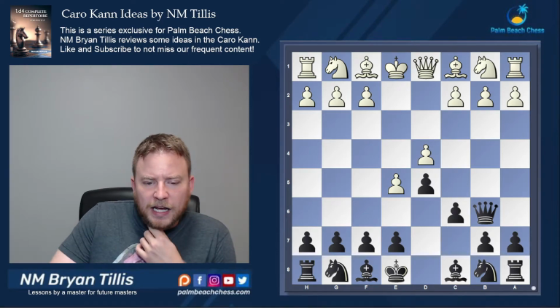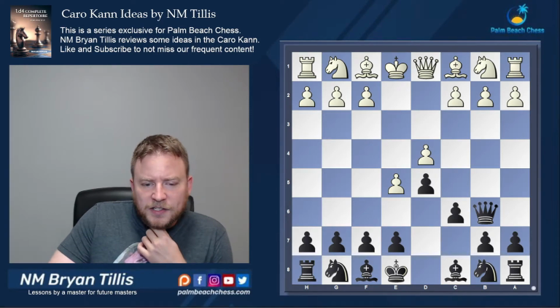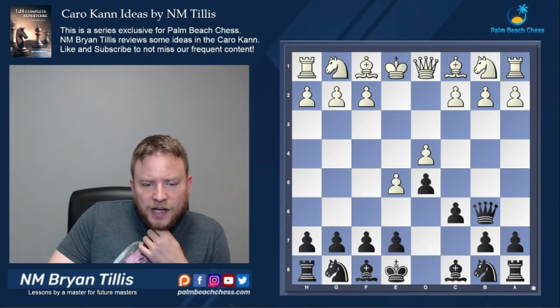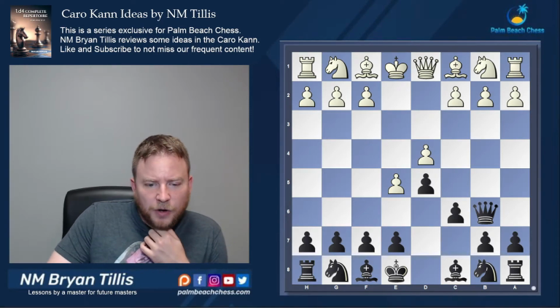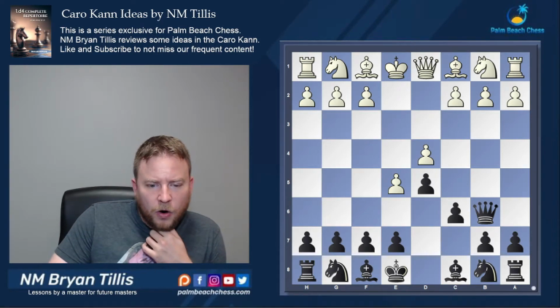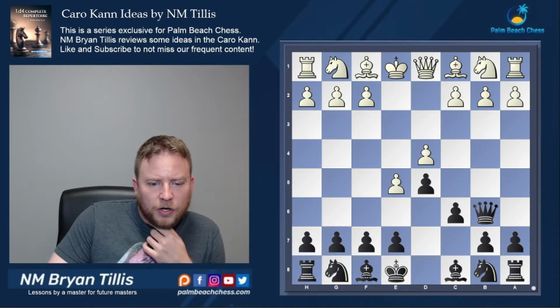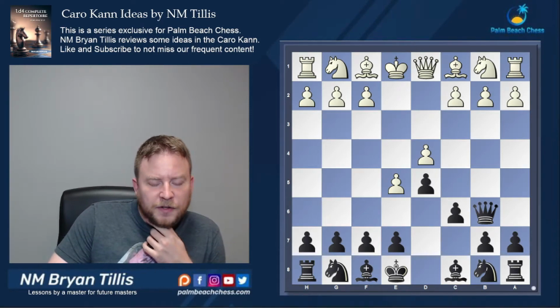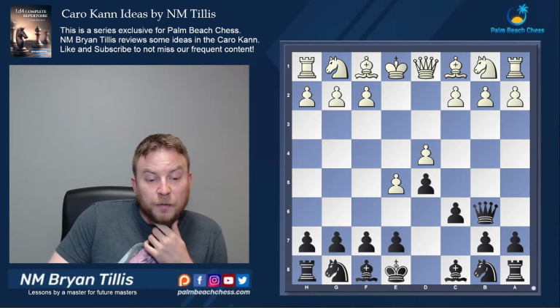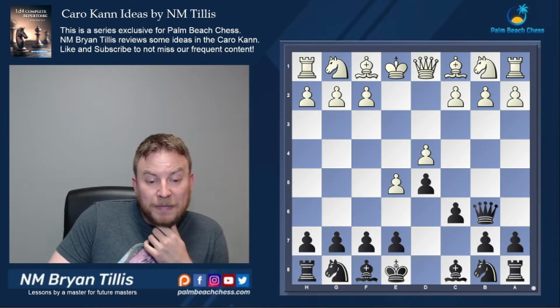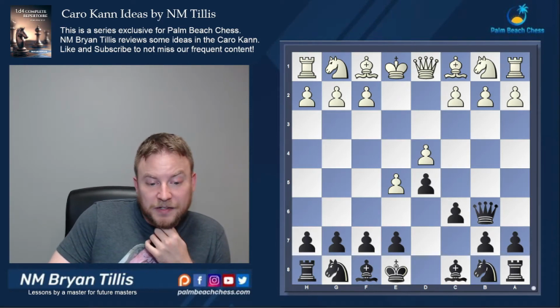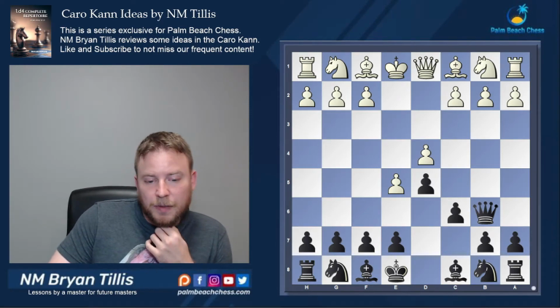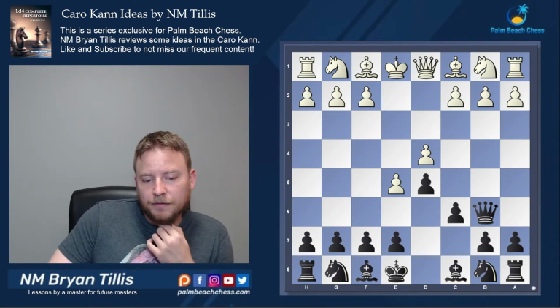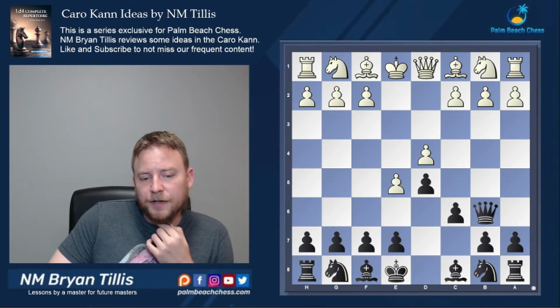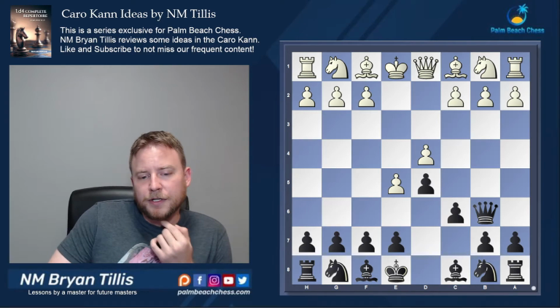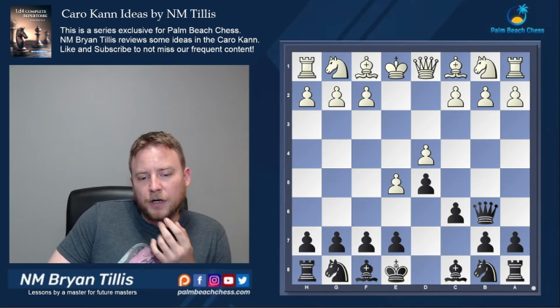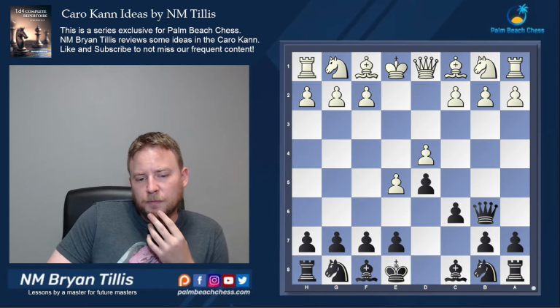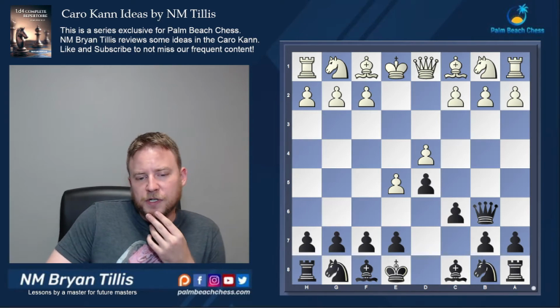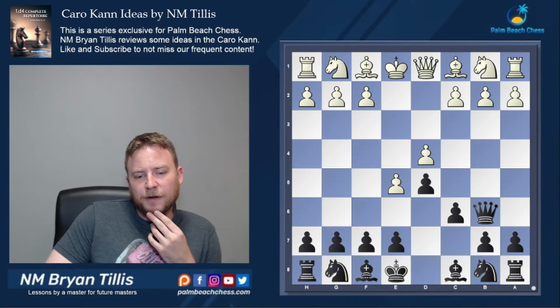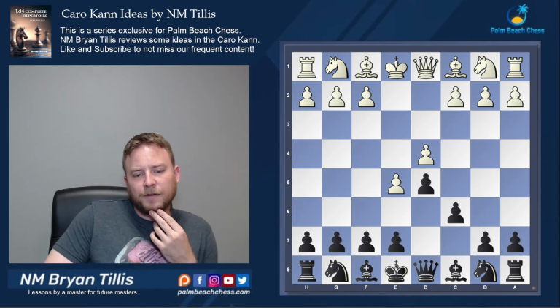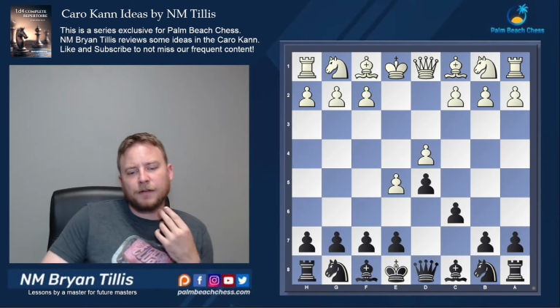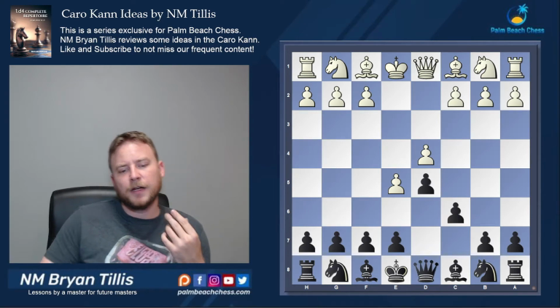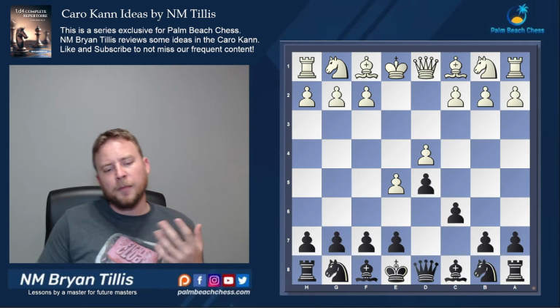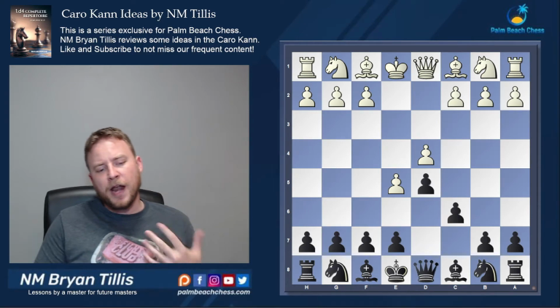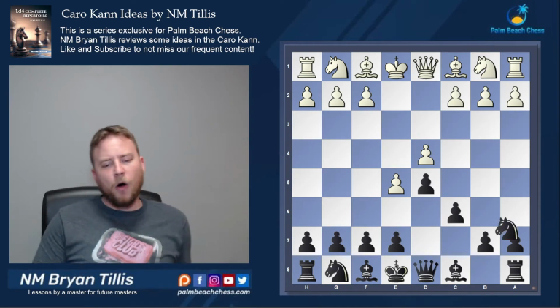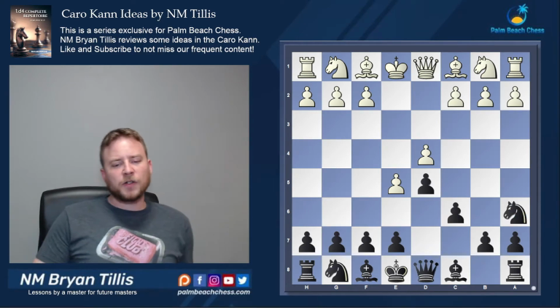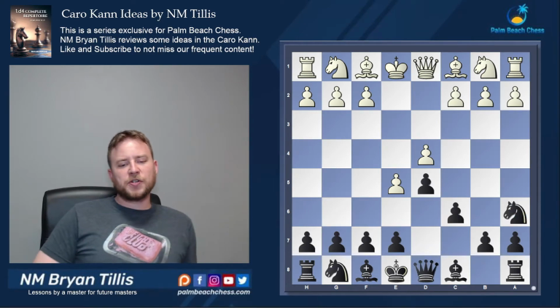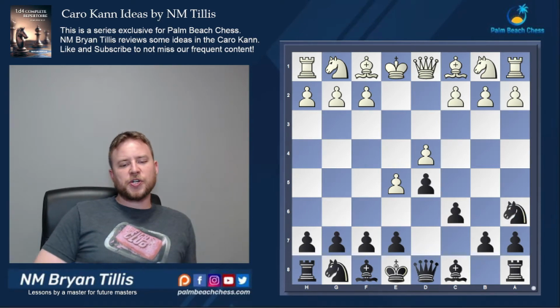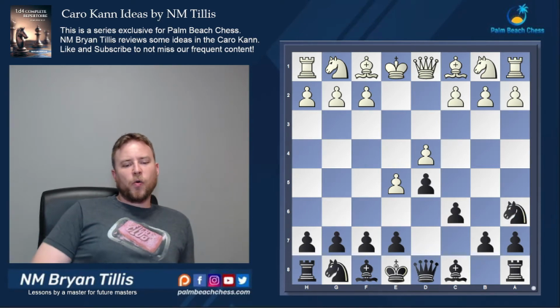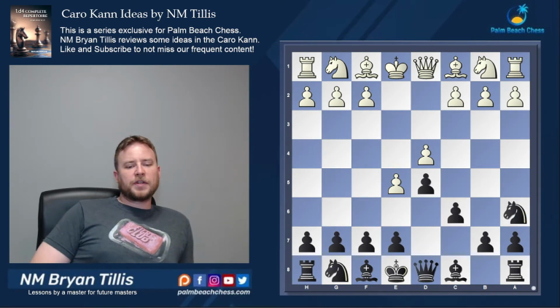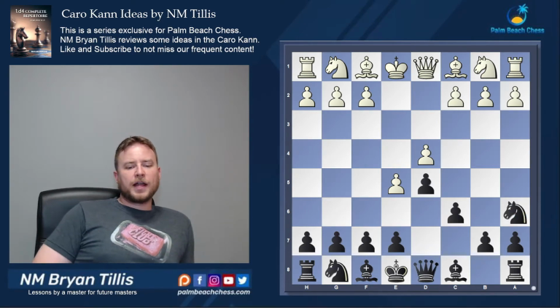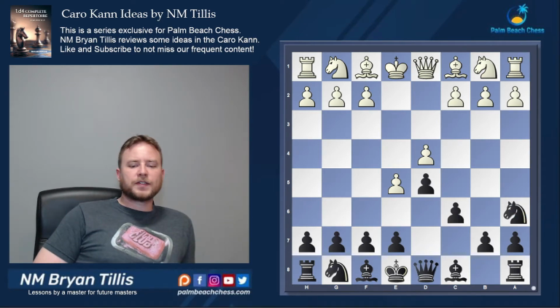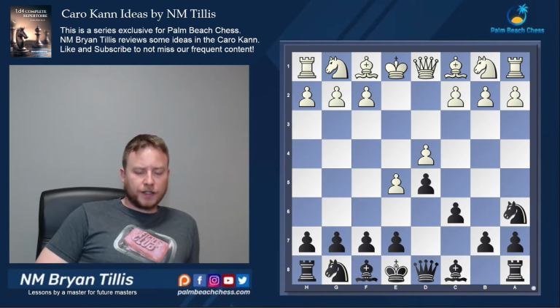Queen b6 on move three offers flexible and interesting play and cuts down on the tremendous amount of theory on bishop f5. Now on to the show with knight a6.